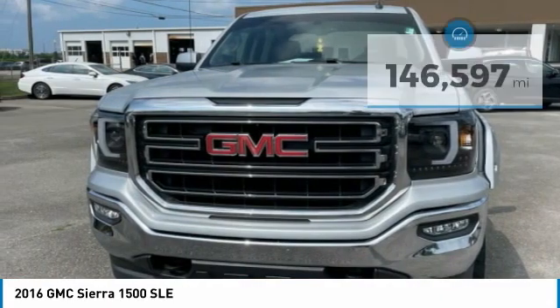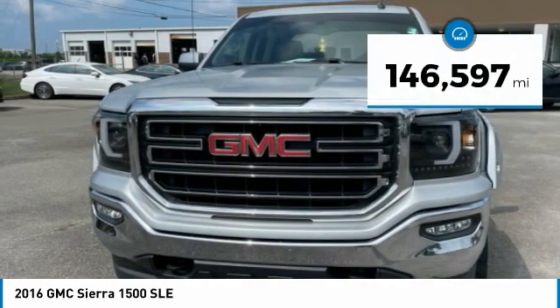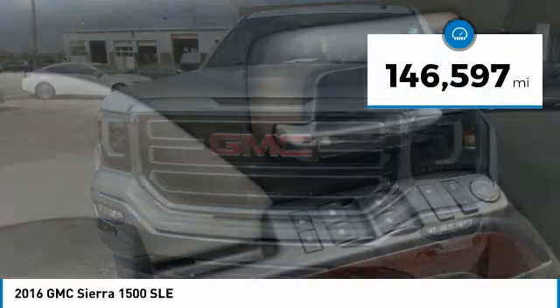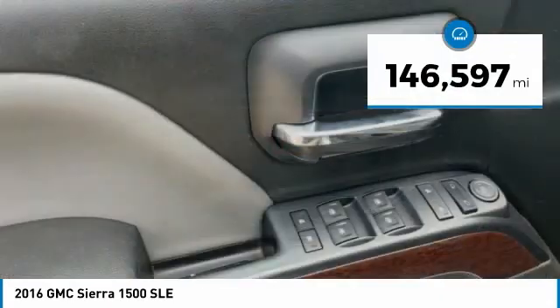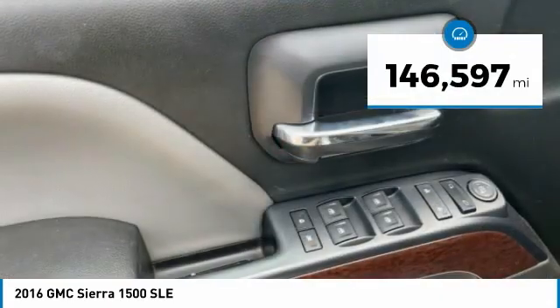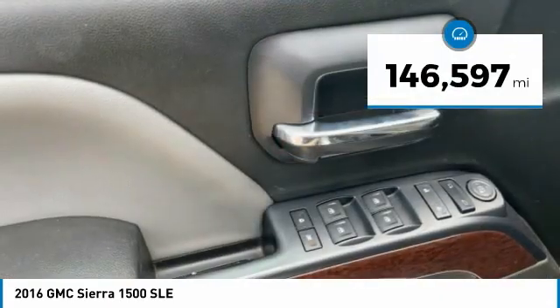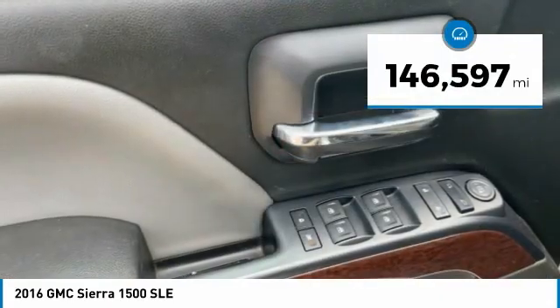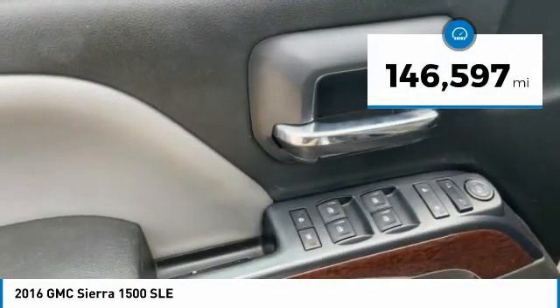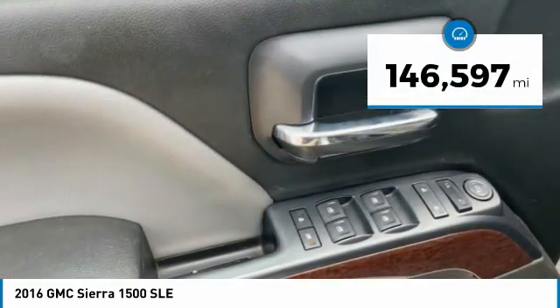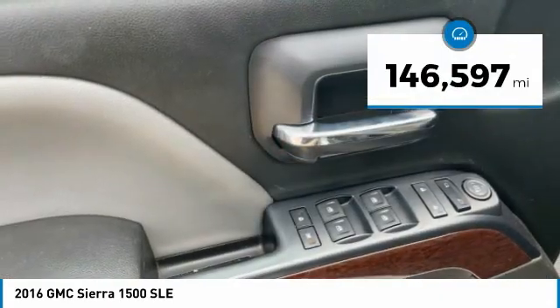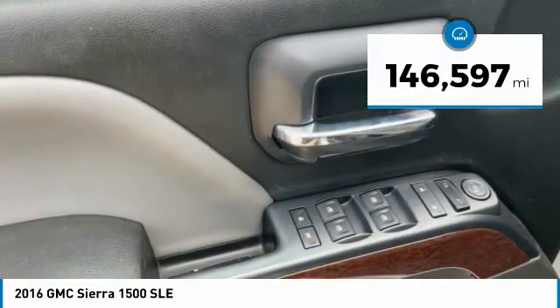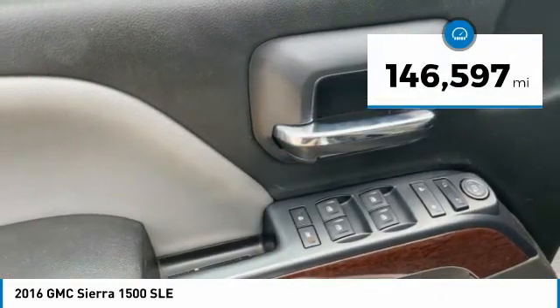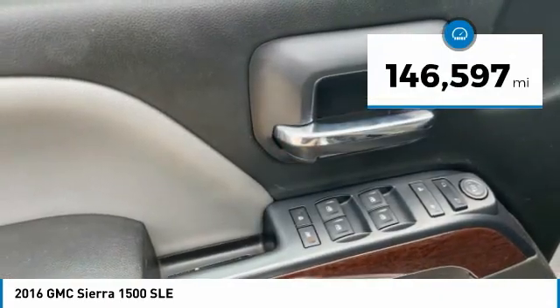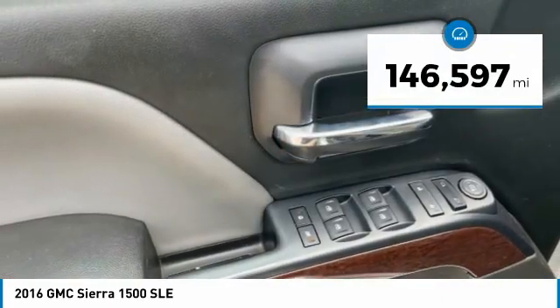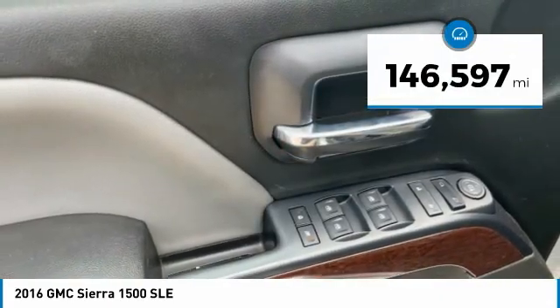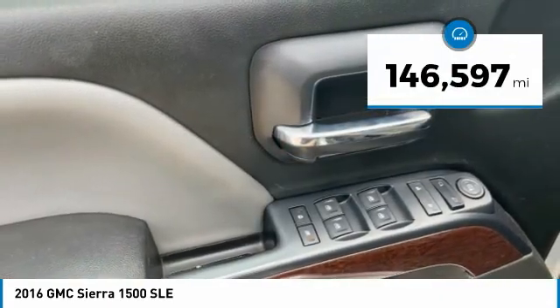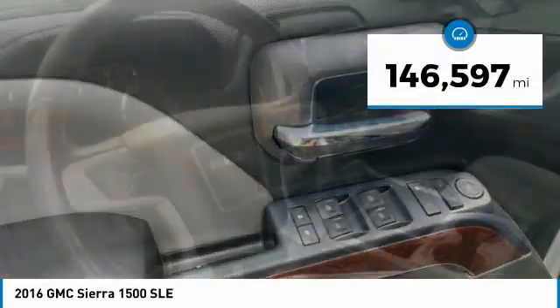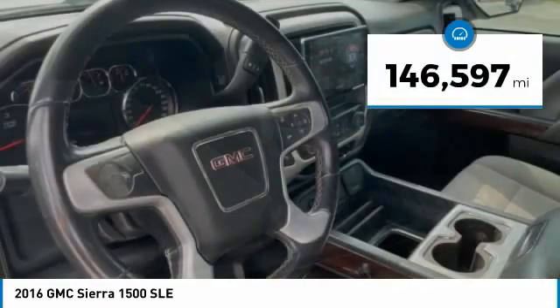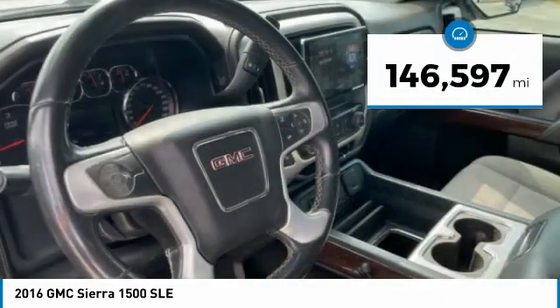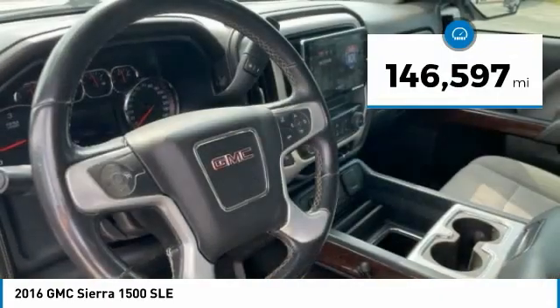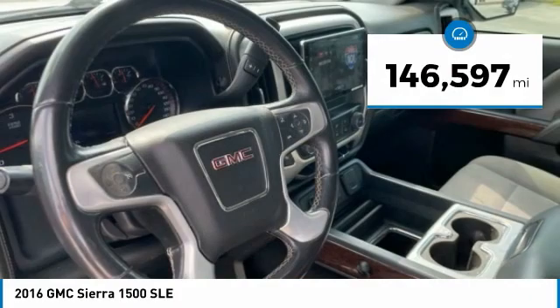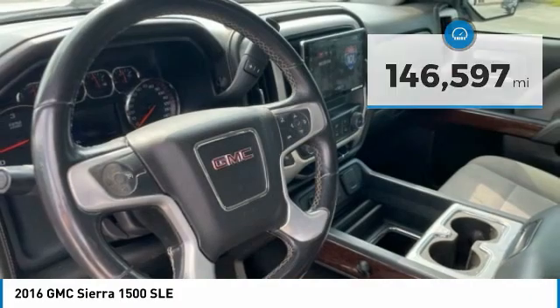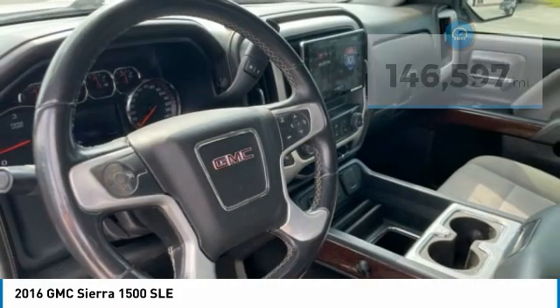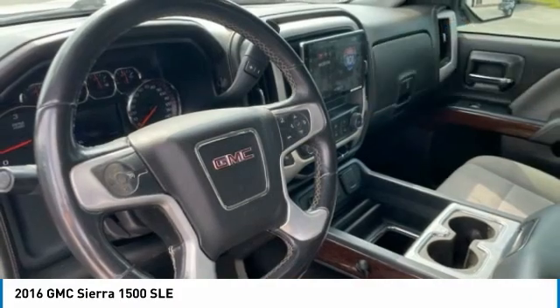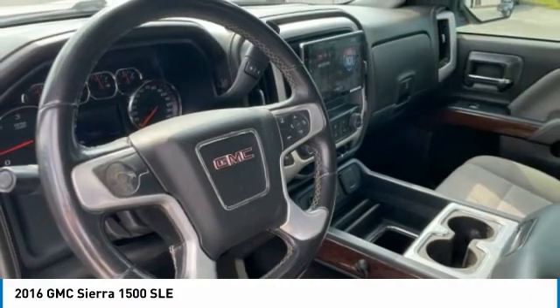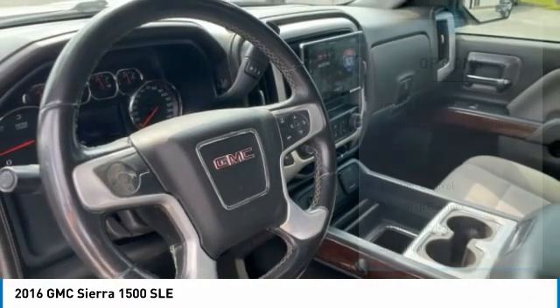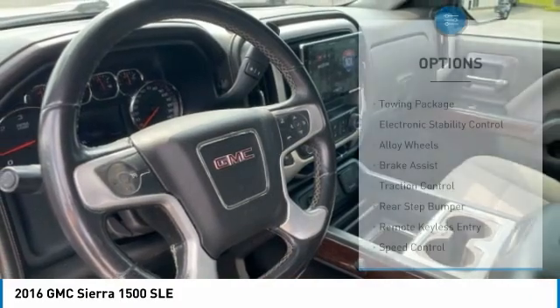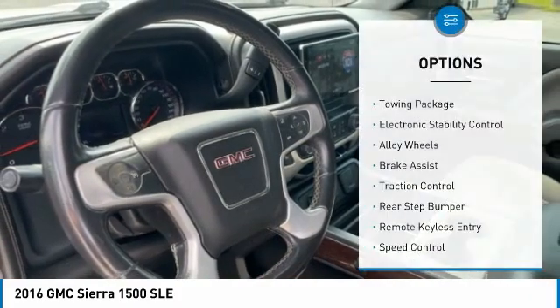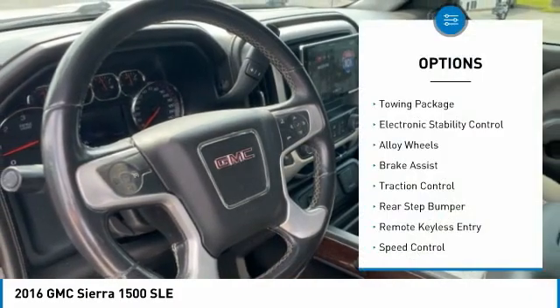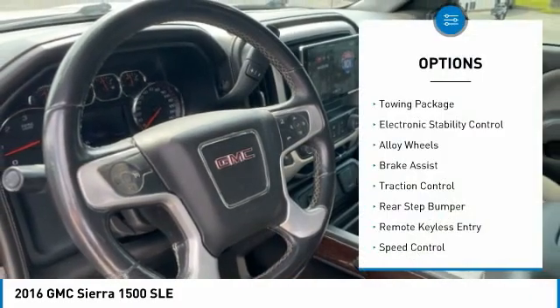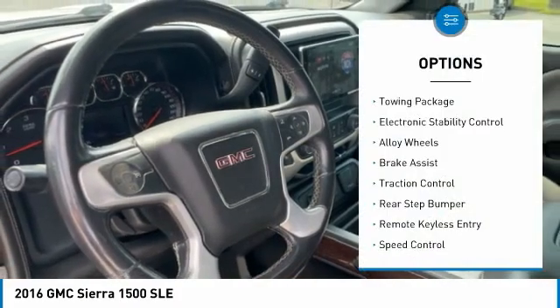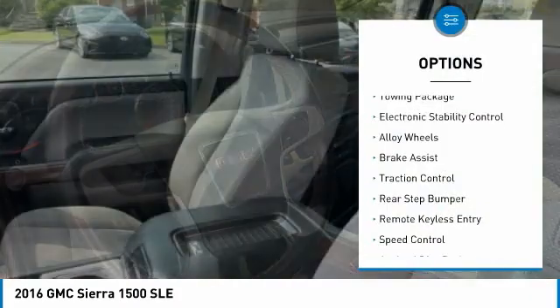This vehicle has less than 150,000 miles. Here are some of this vehicle's great options: towing package.